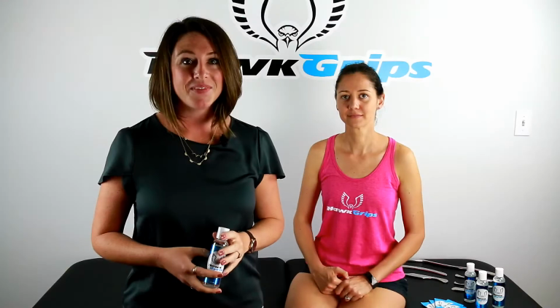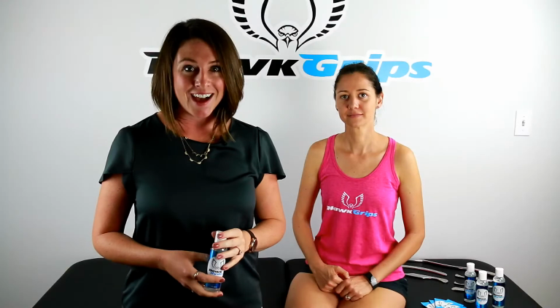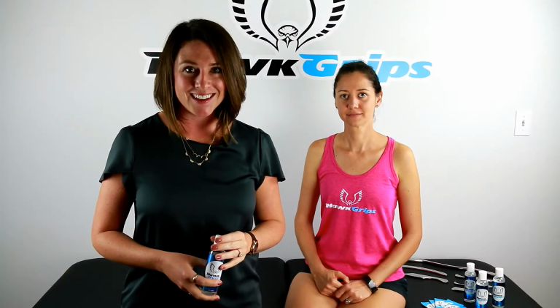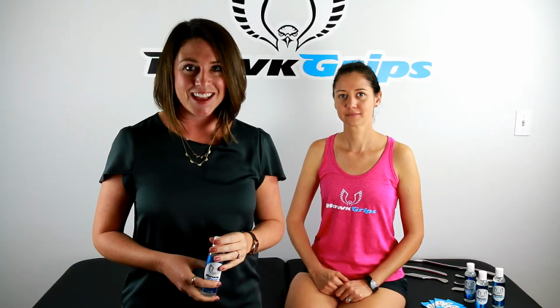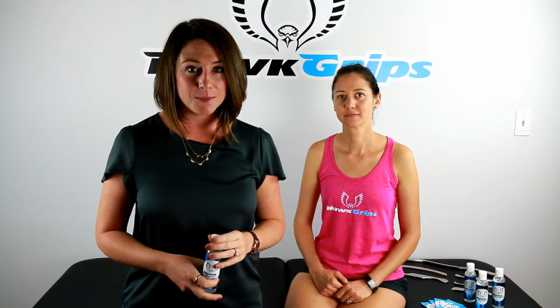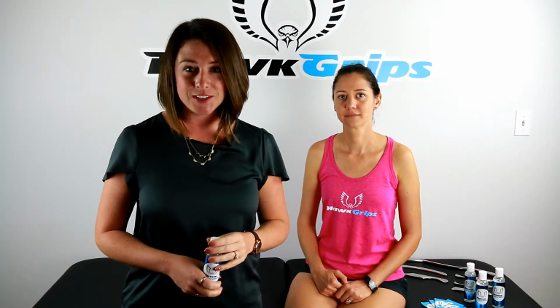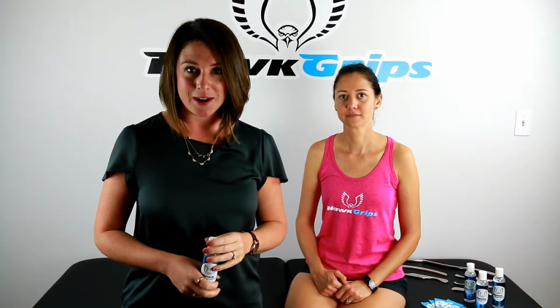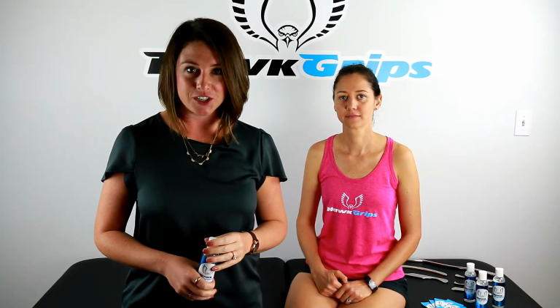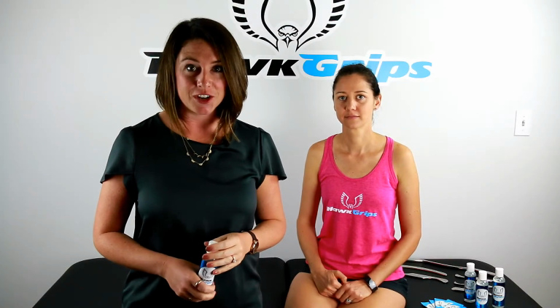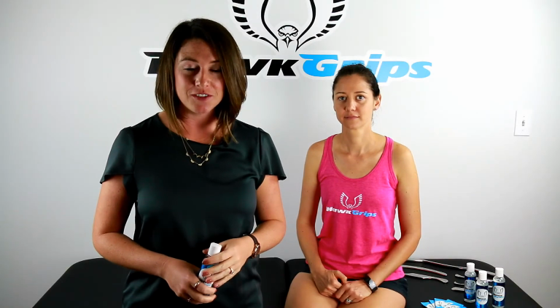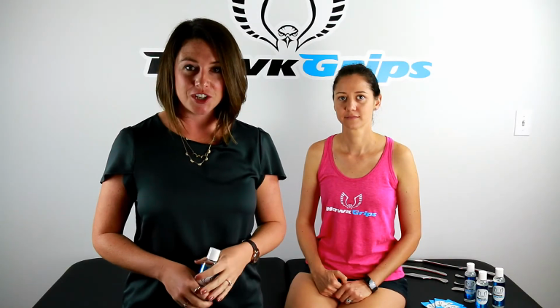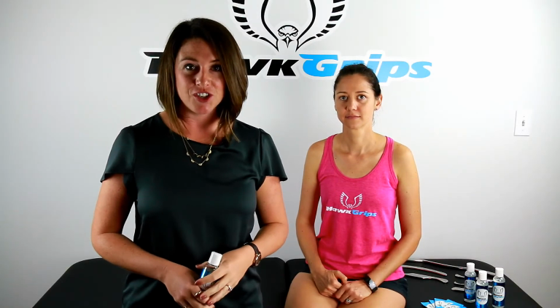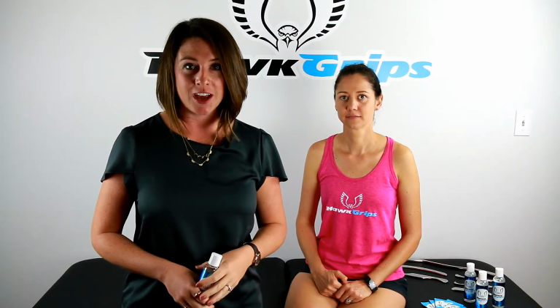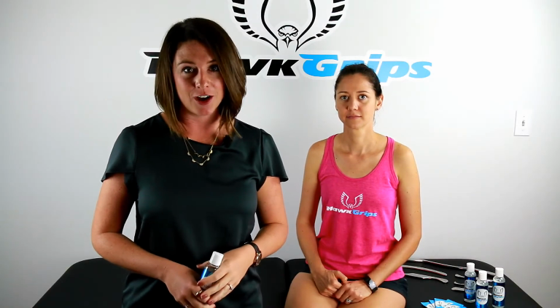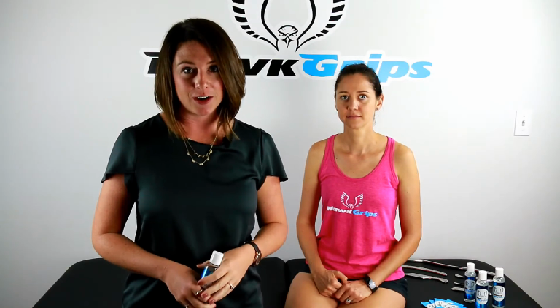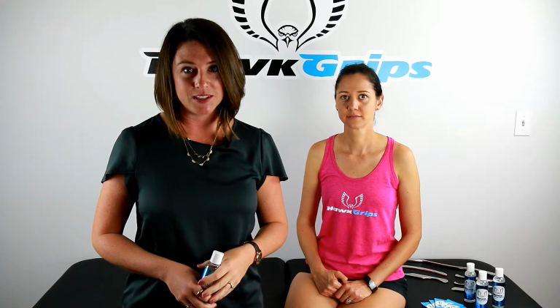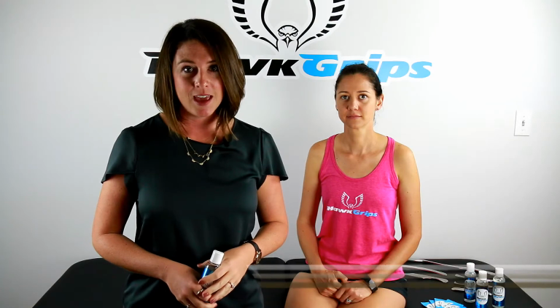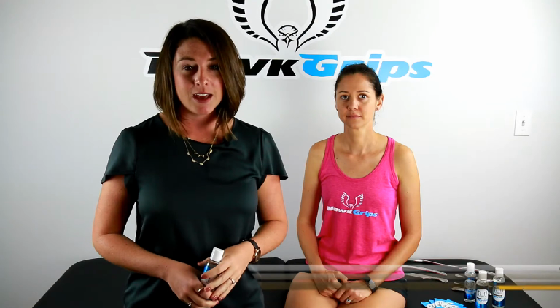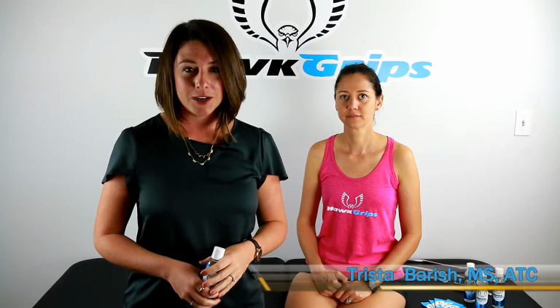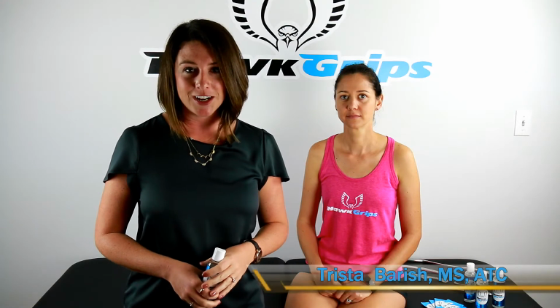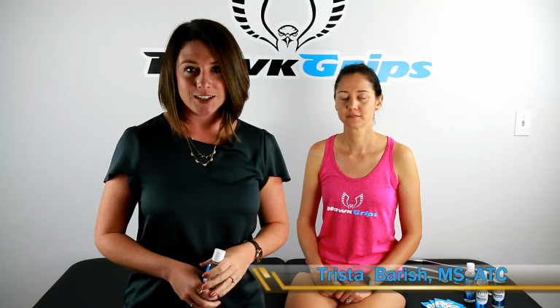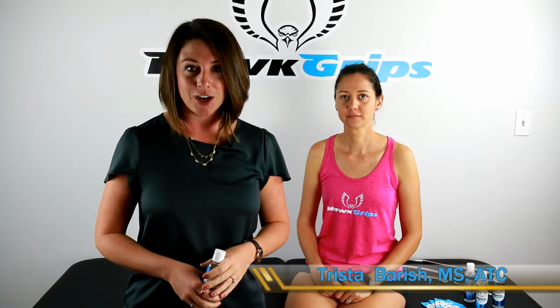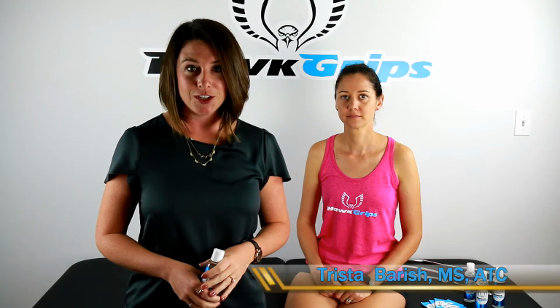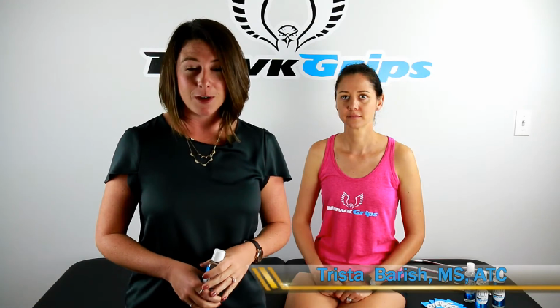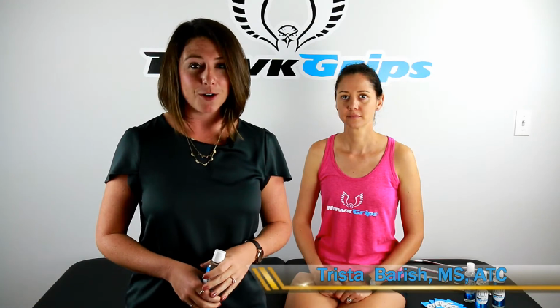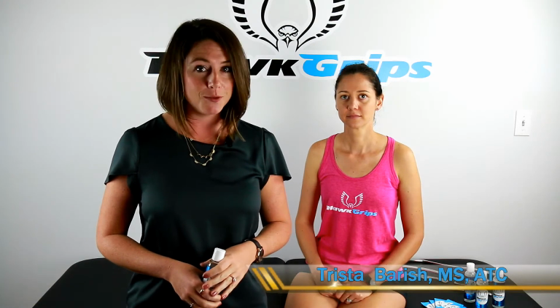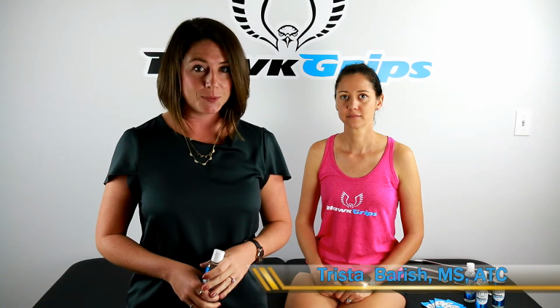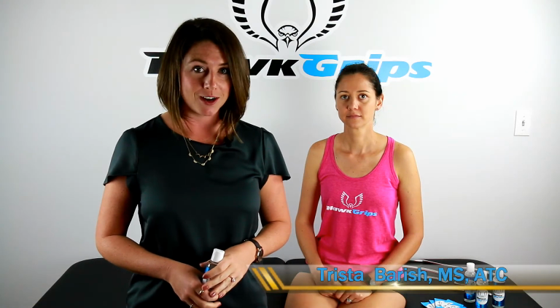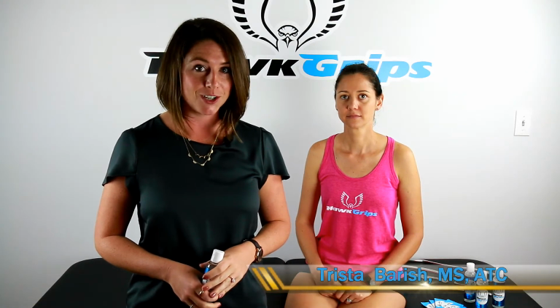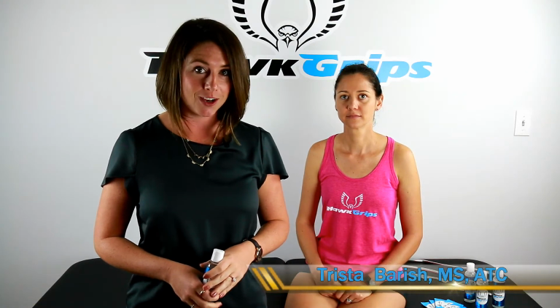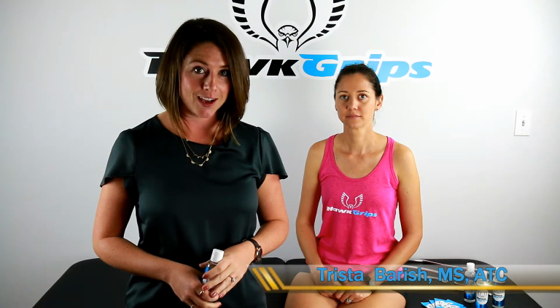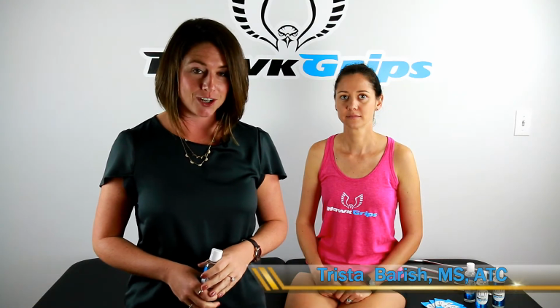Hi, I'm Trista Barish, Director of Education at HawkGrips, and I'm here today to talk to you about our newest product, Hawk Hydro.